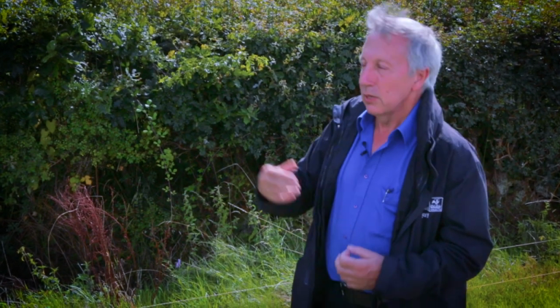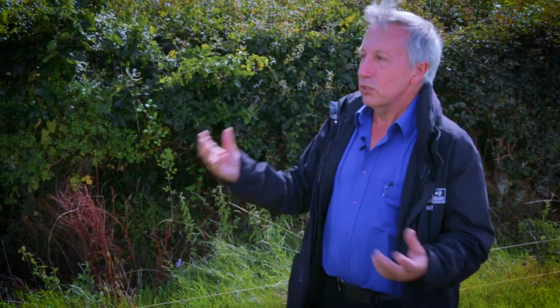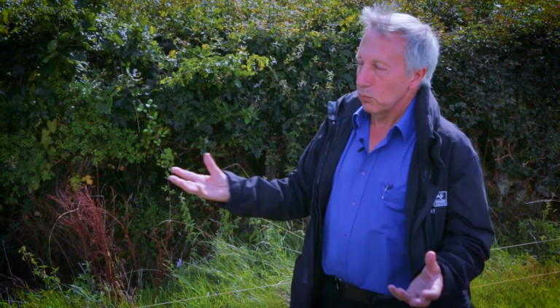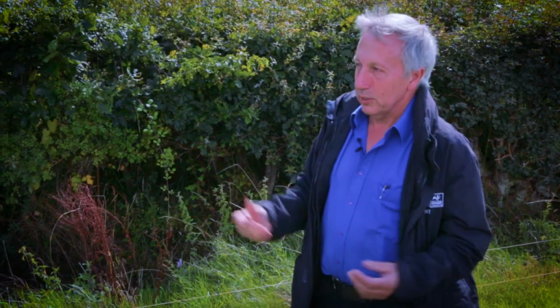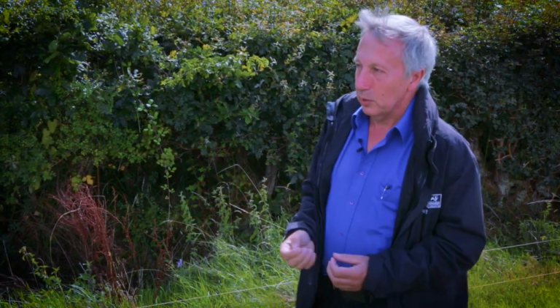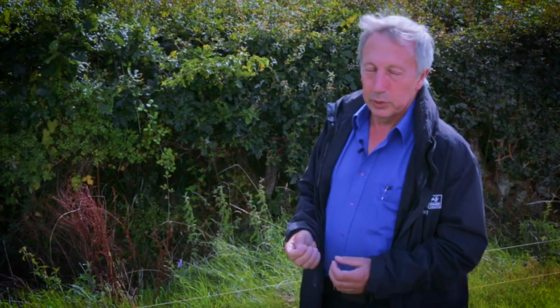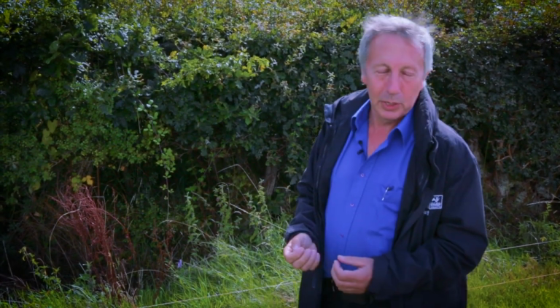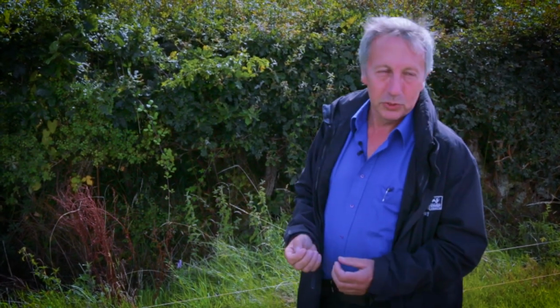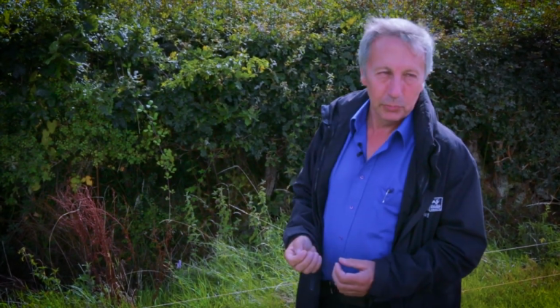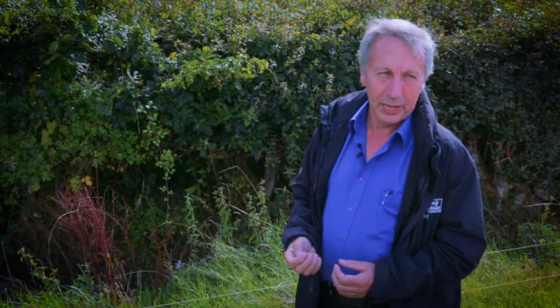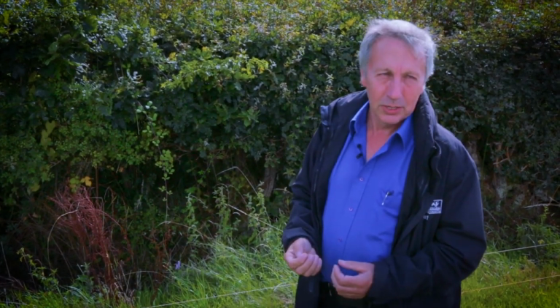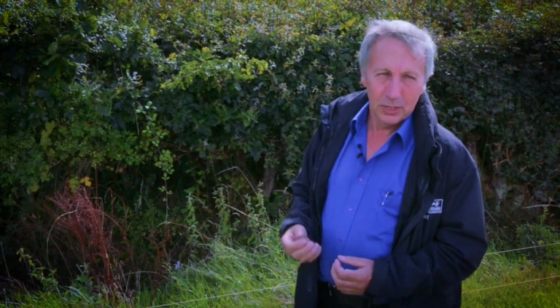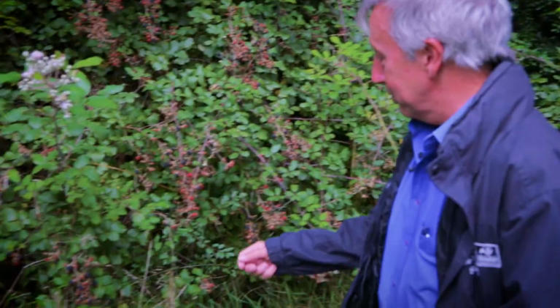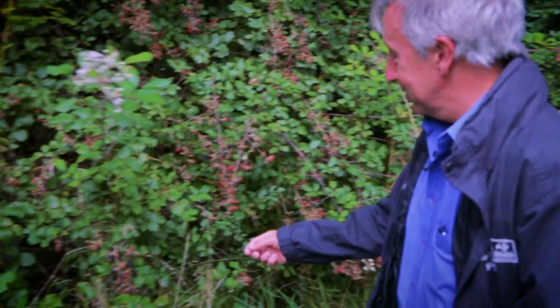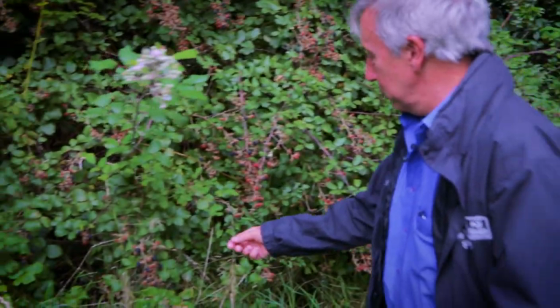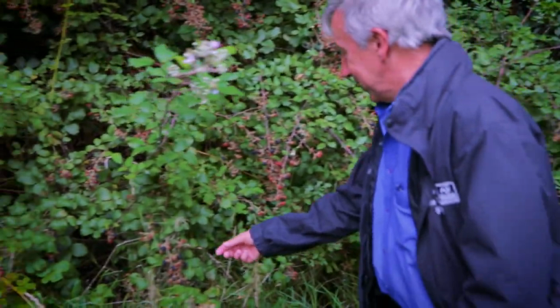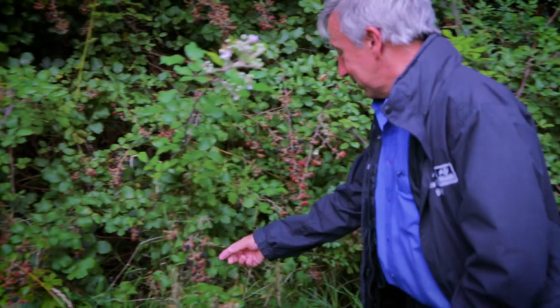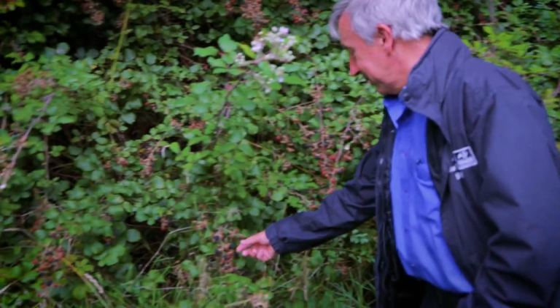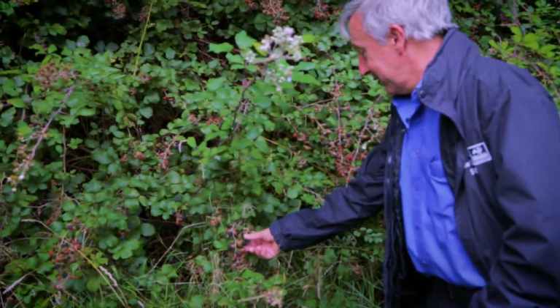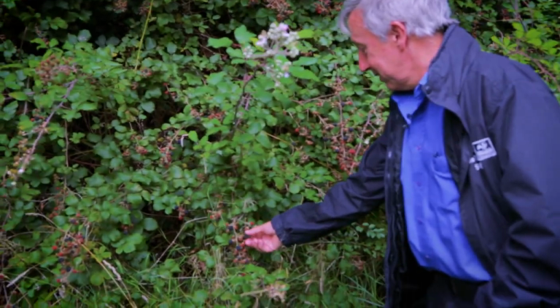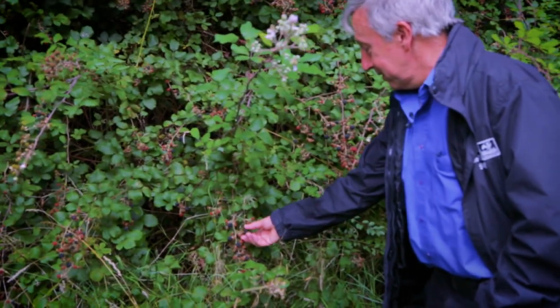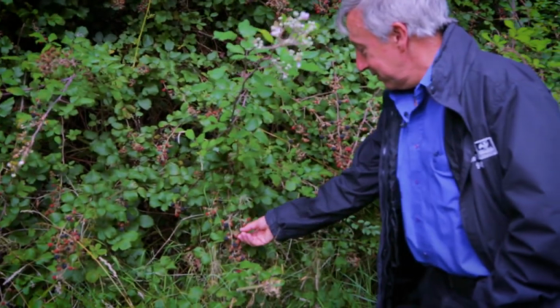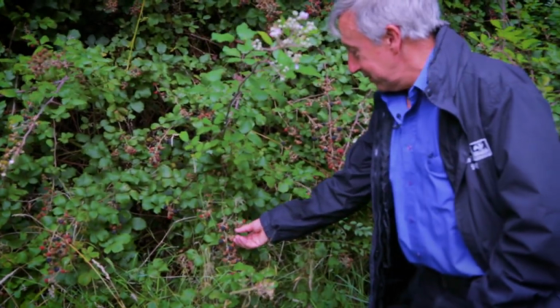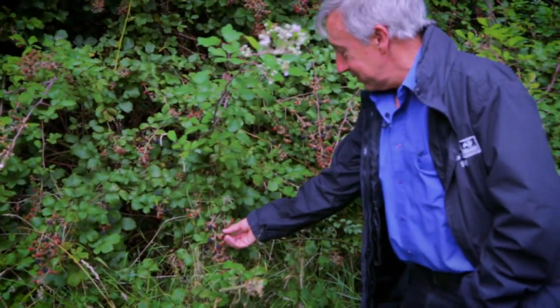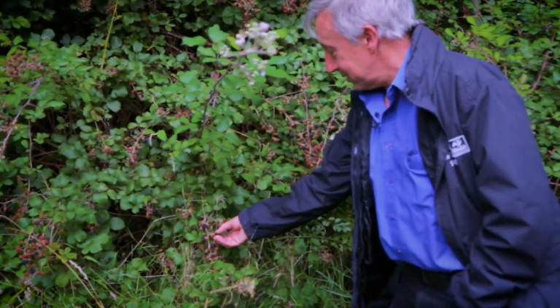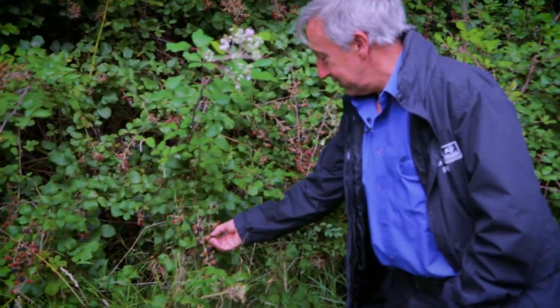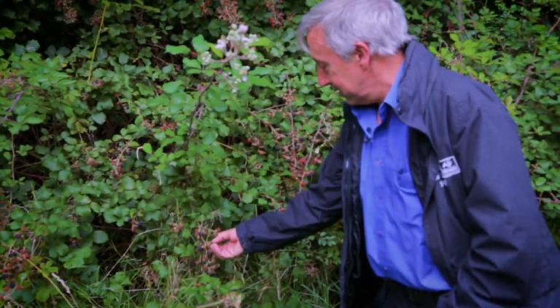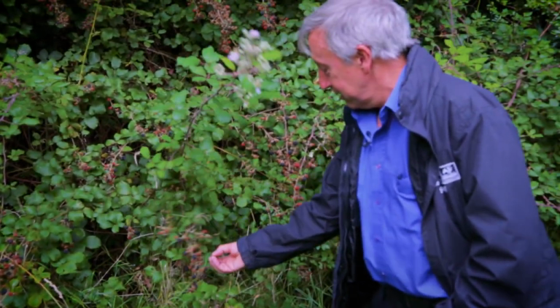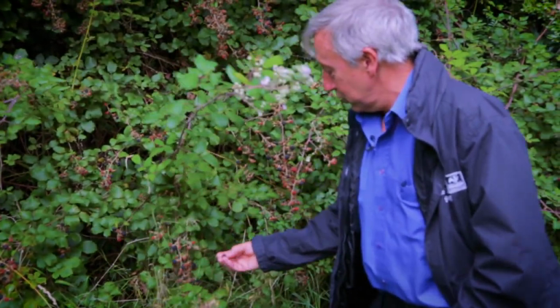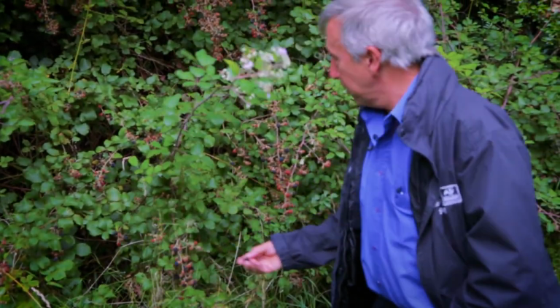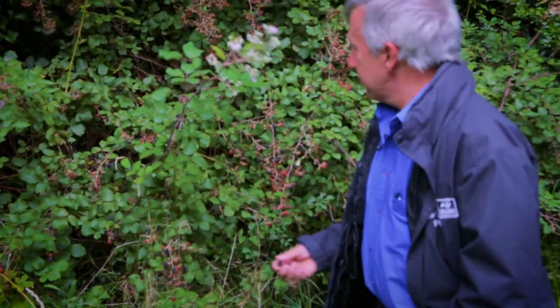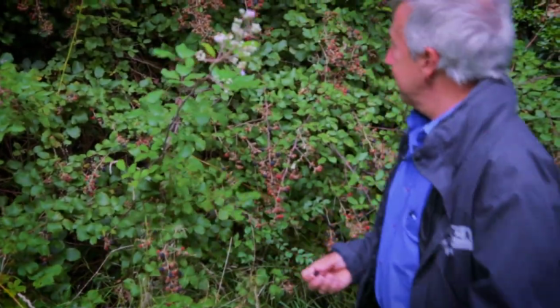Take one example: the Barbastell bat. They use the entire landscape, and if you break up that landscape, you lose those bats.